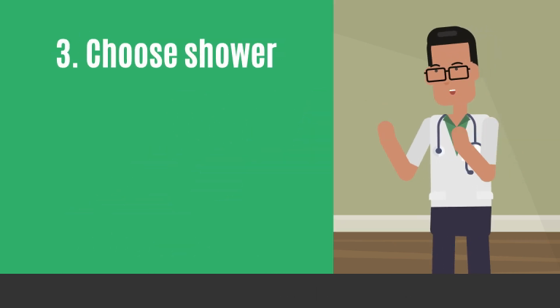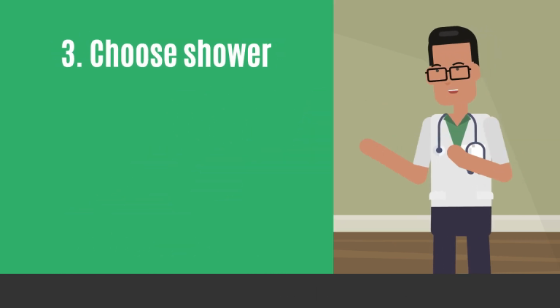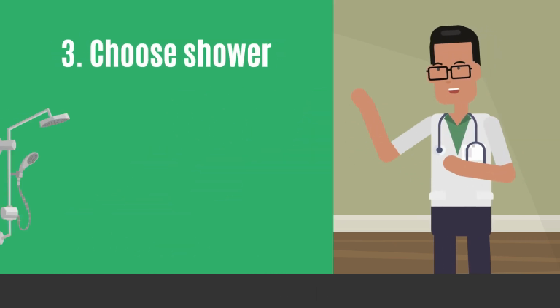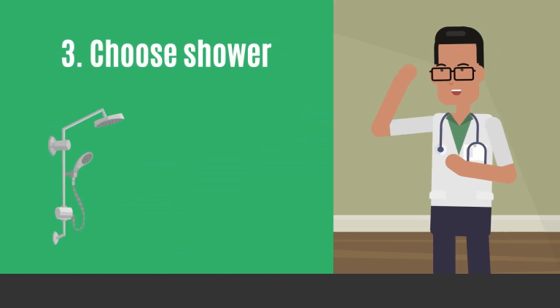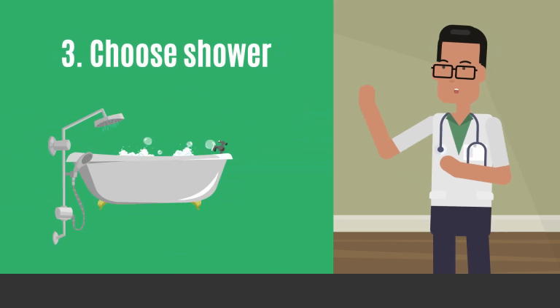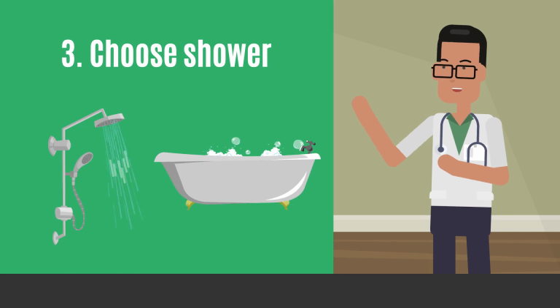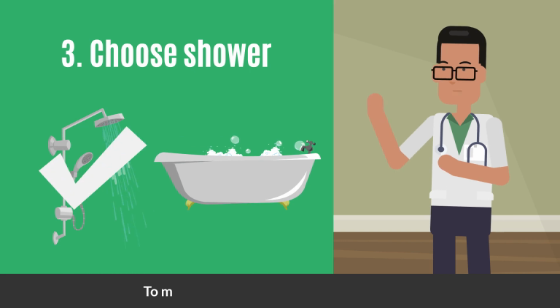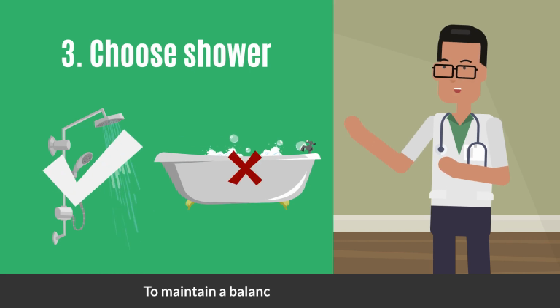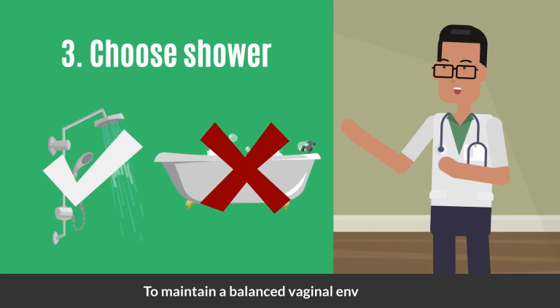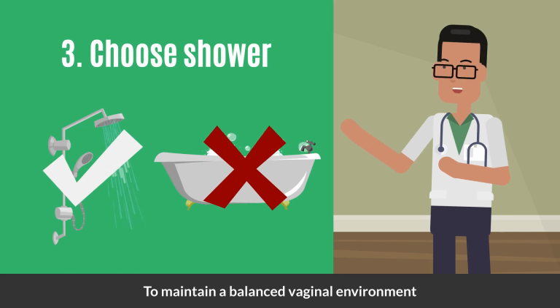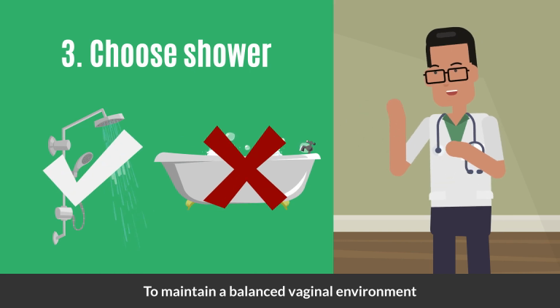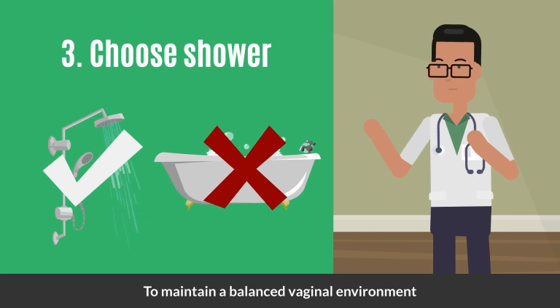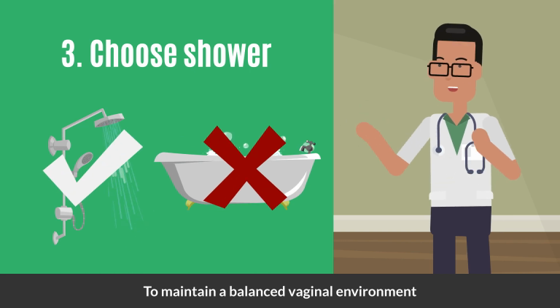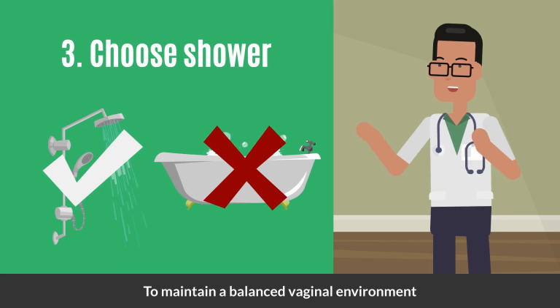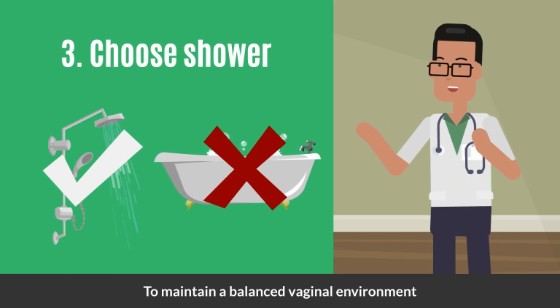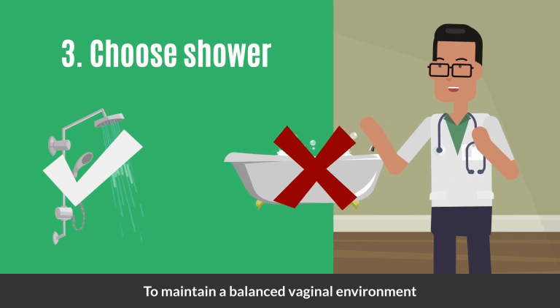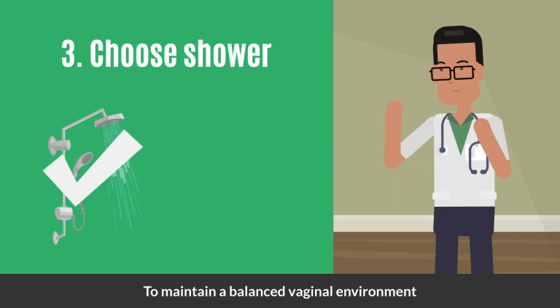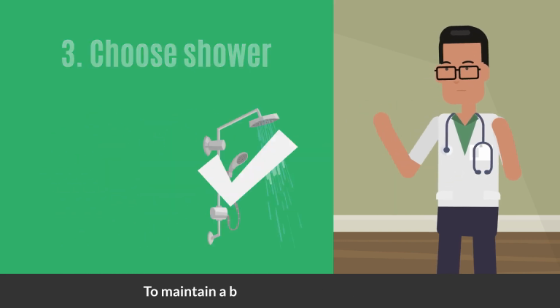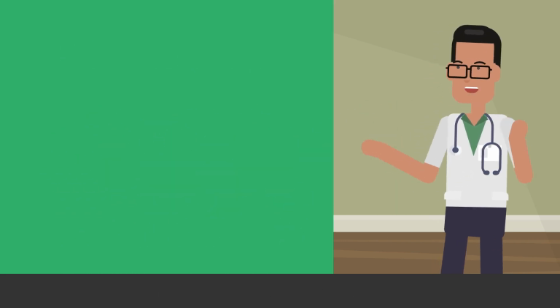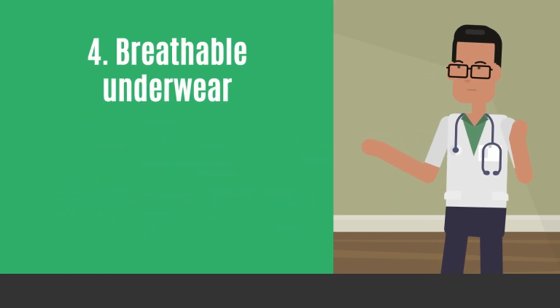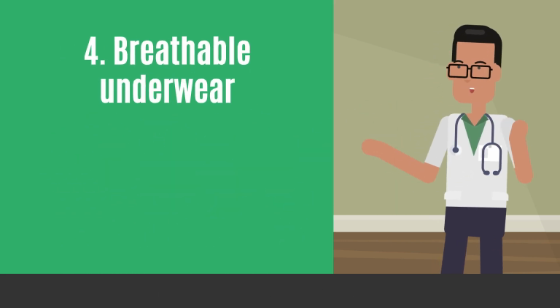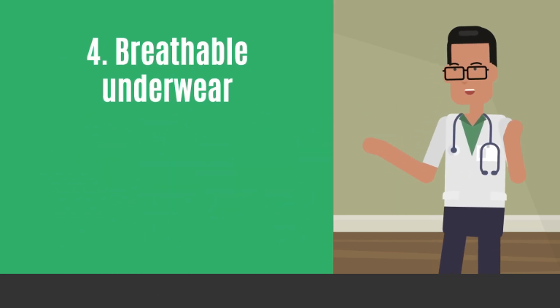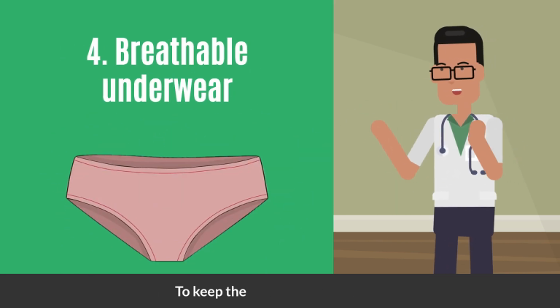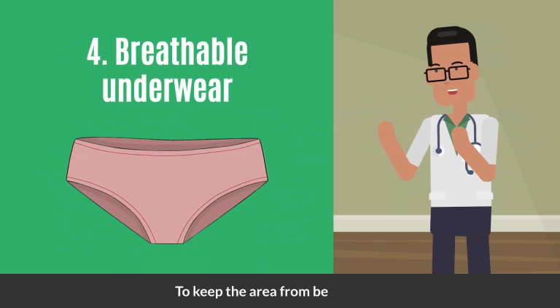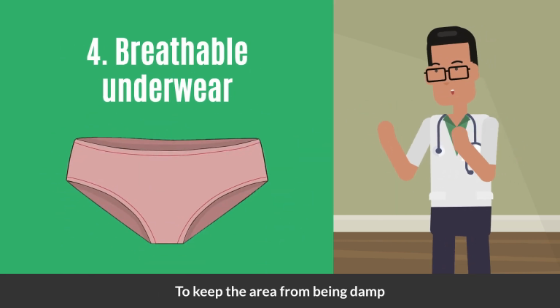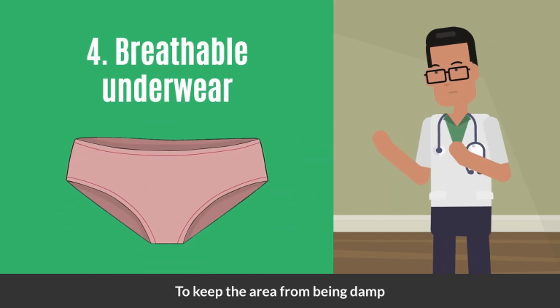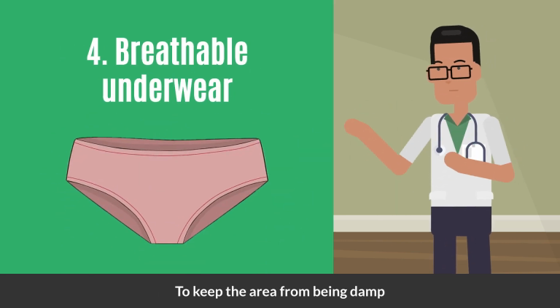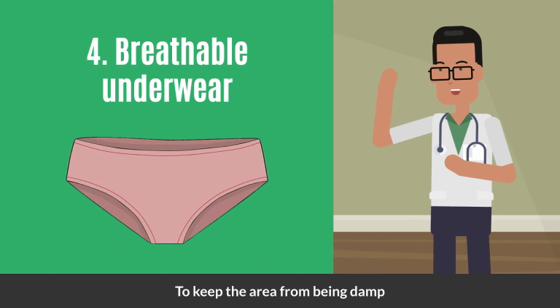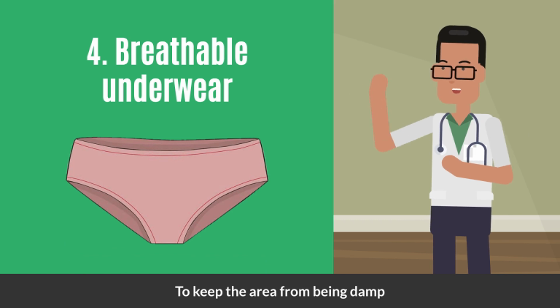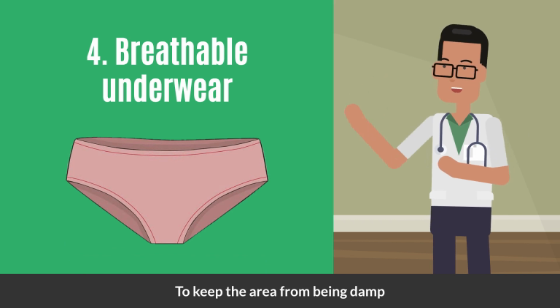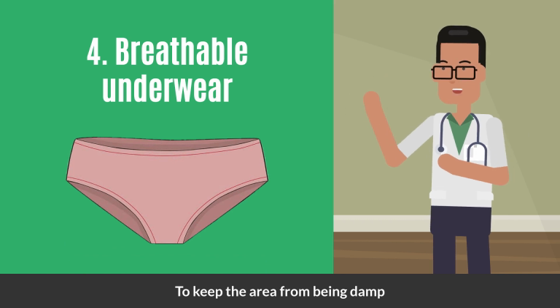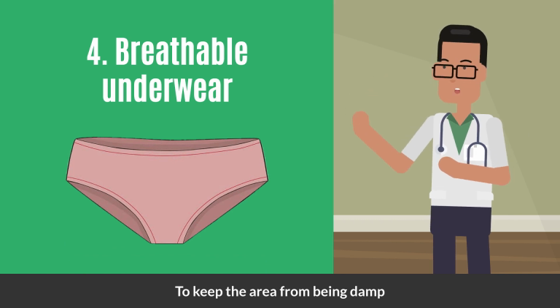Choose showers instead of baths to maintain a balanced vaginal environment. Use breathable underwear to keep the area from being damp.